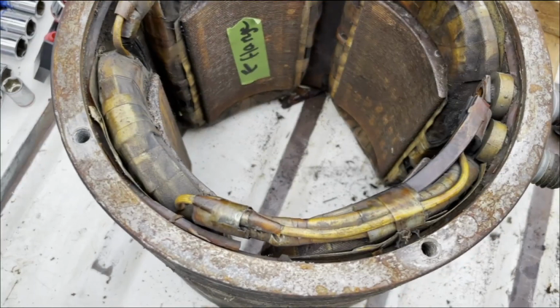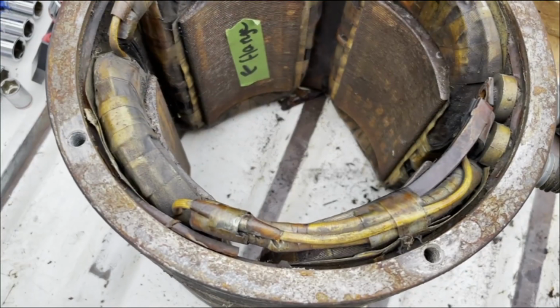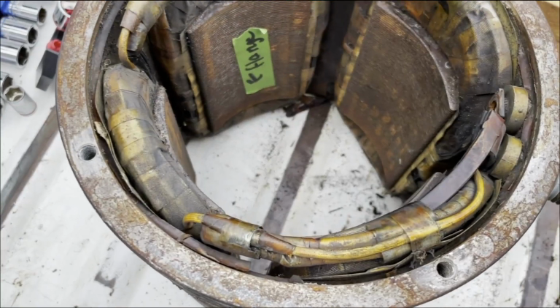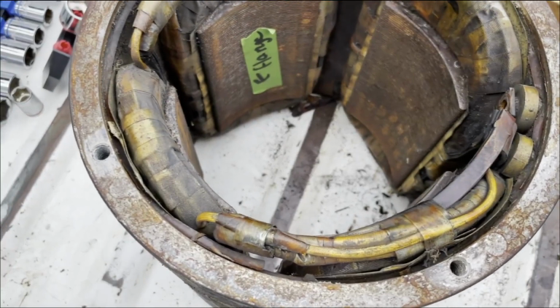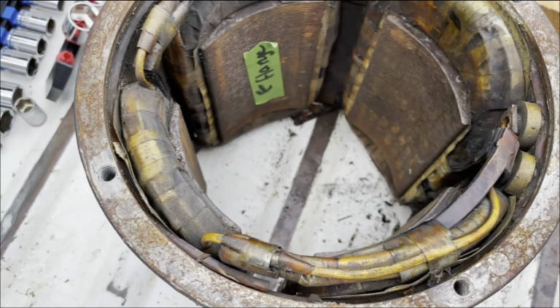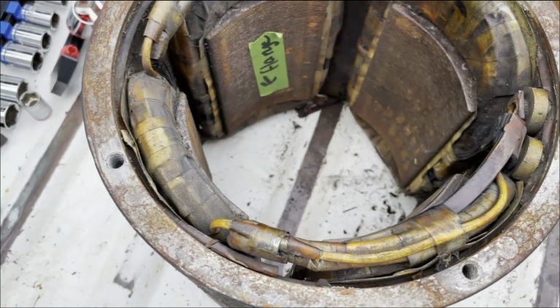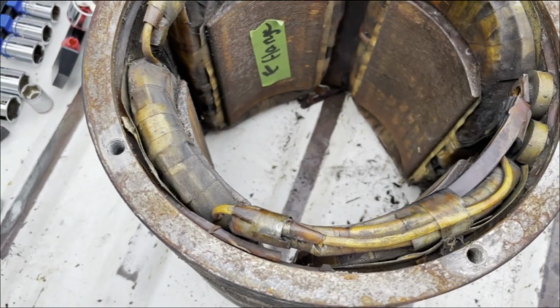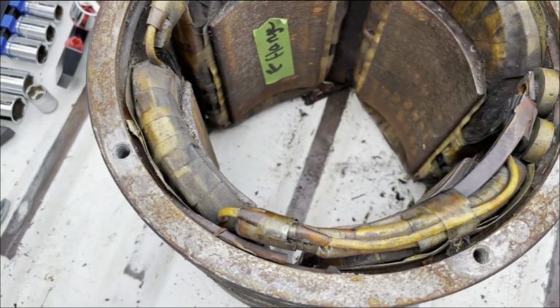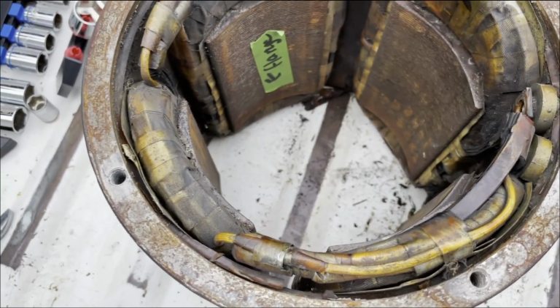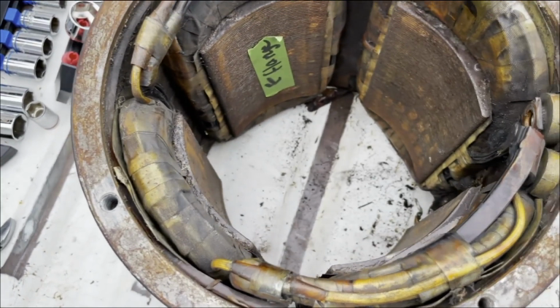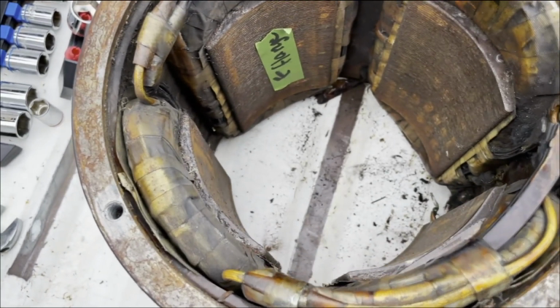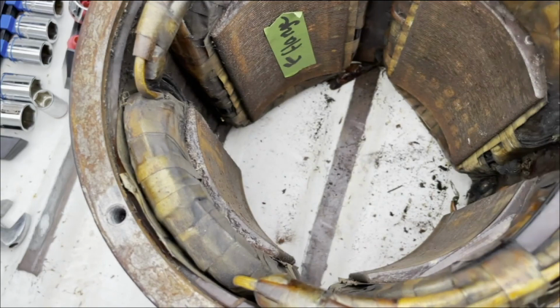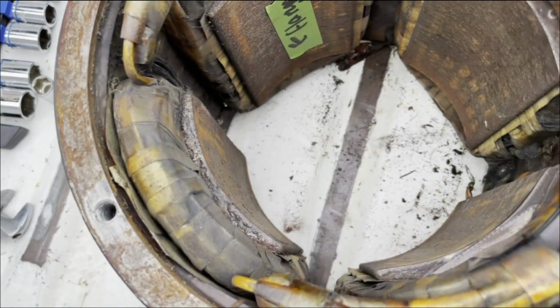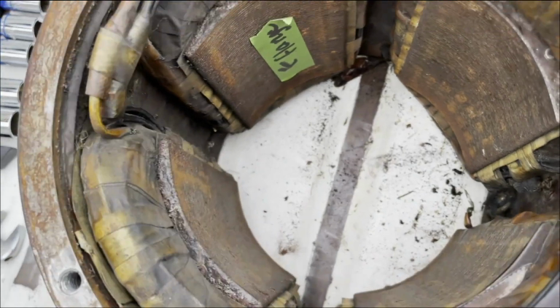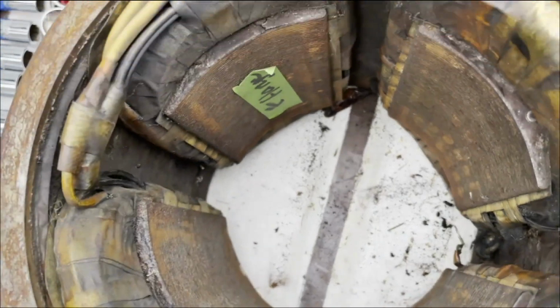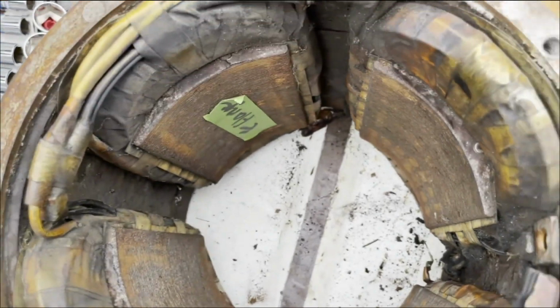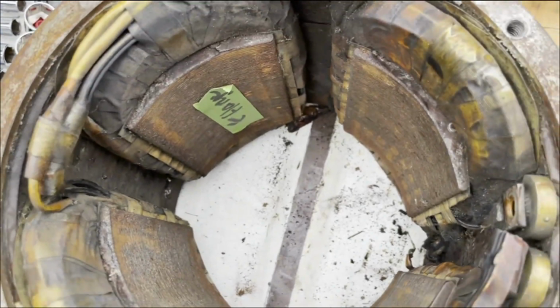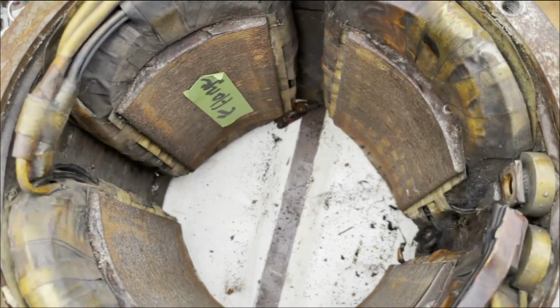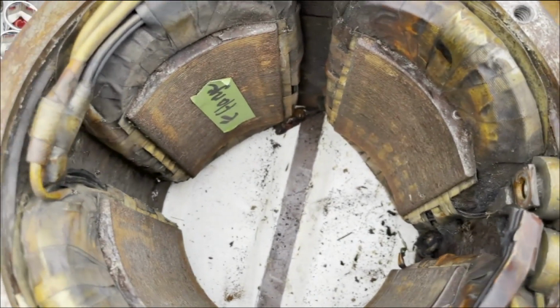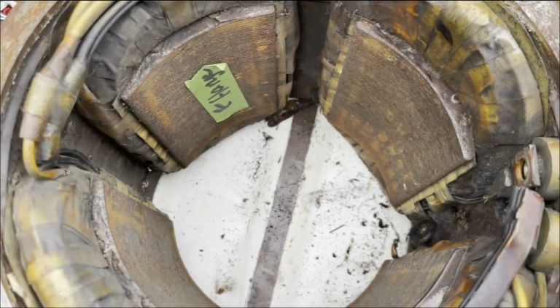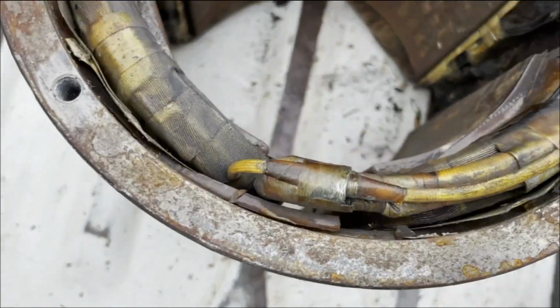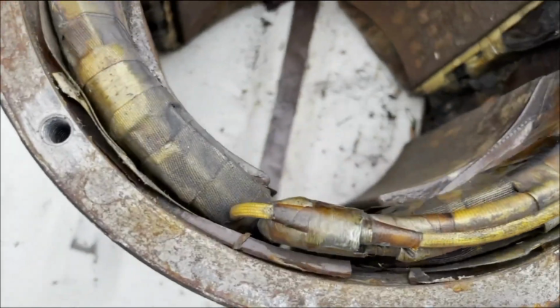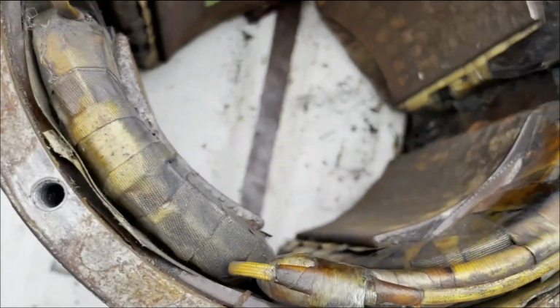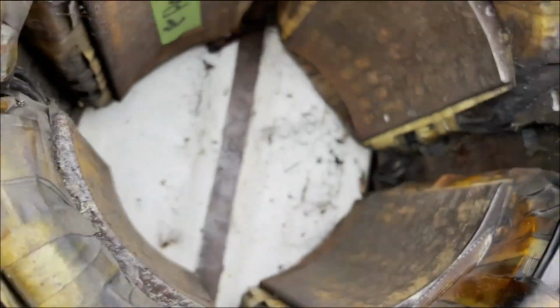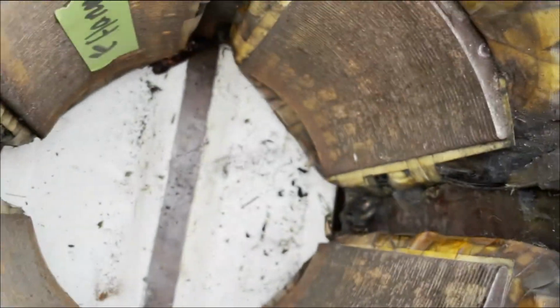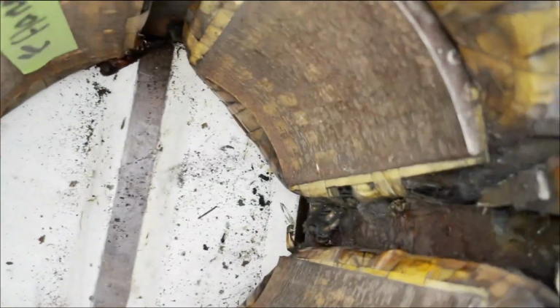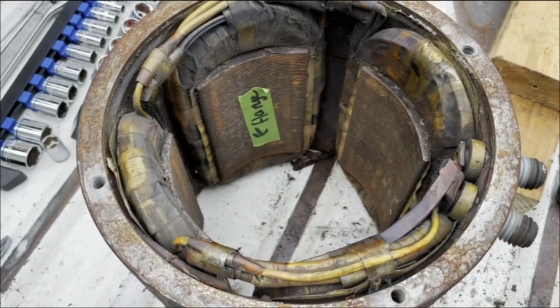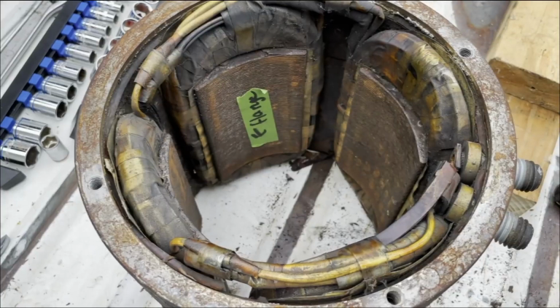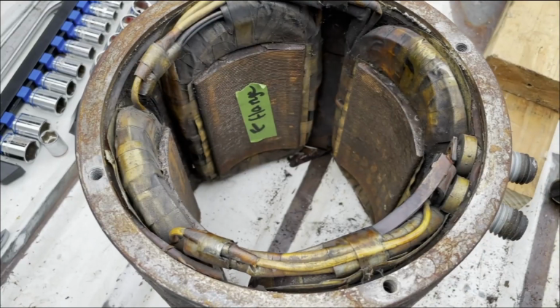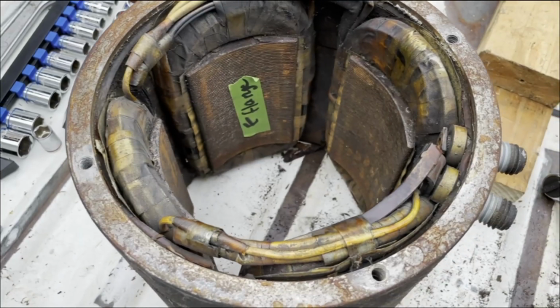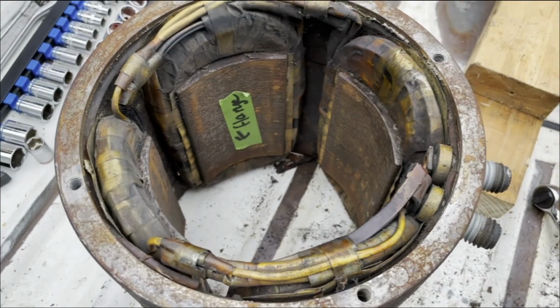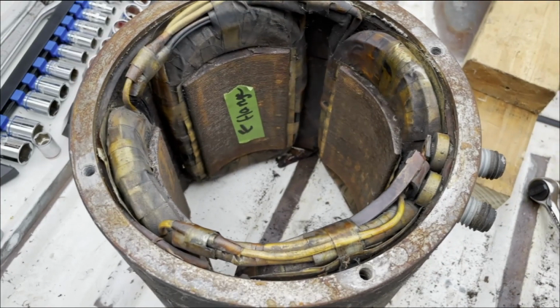We're pretty sure these magnets are not coming out. We're just going to have to work around the fact that they're in there, and there's all kinds of debris inside. Most of it has been removed at this point.